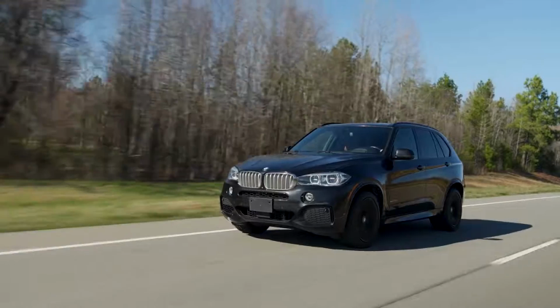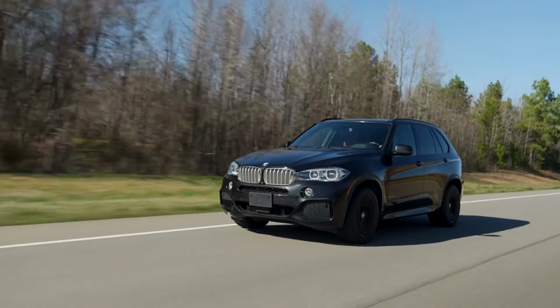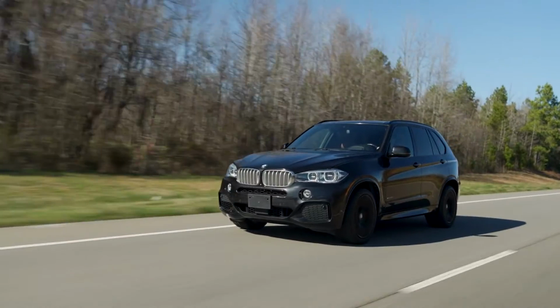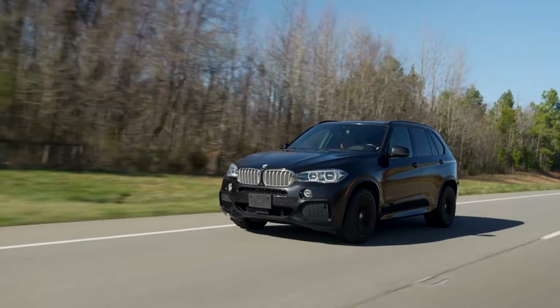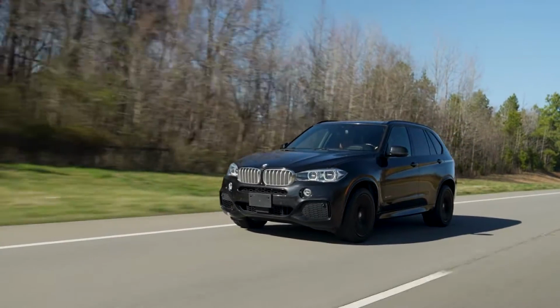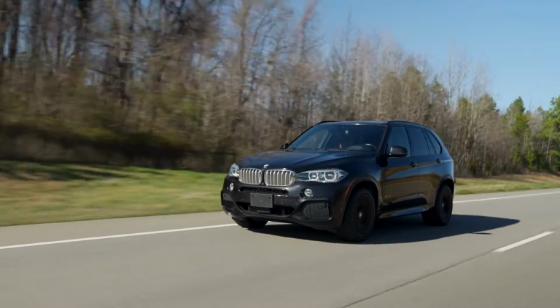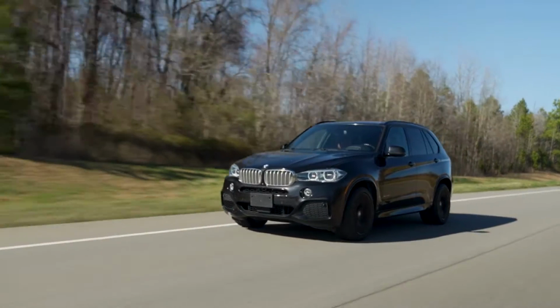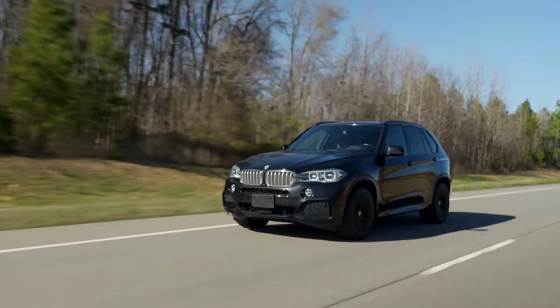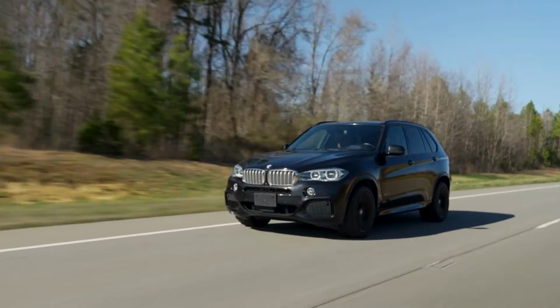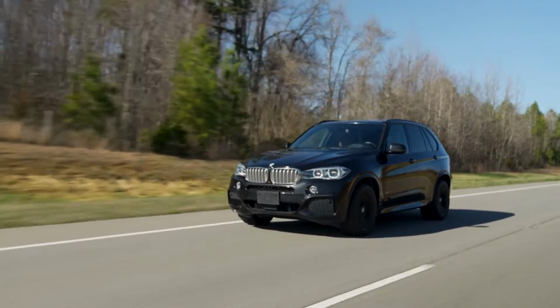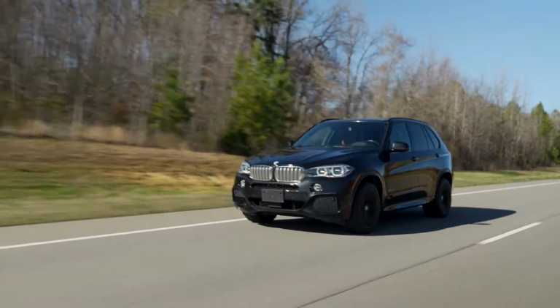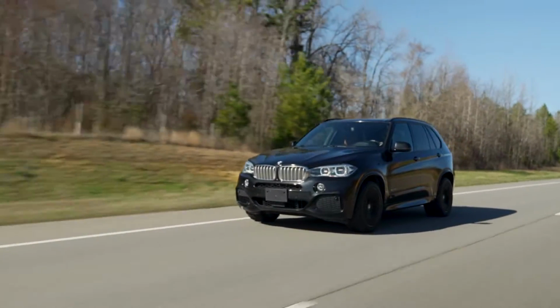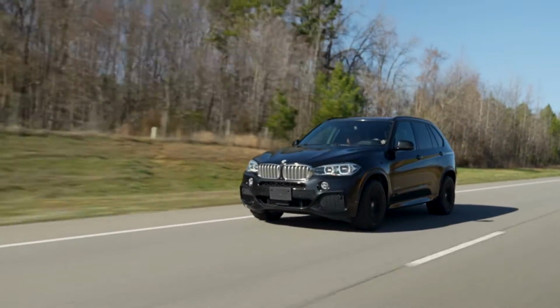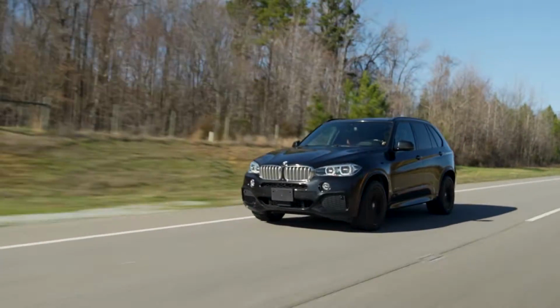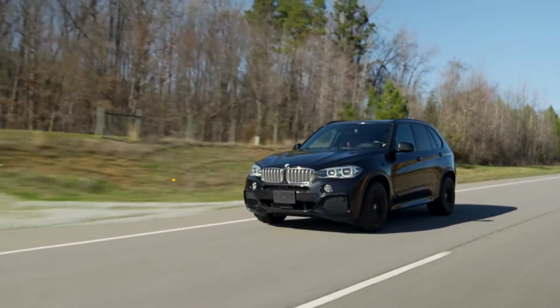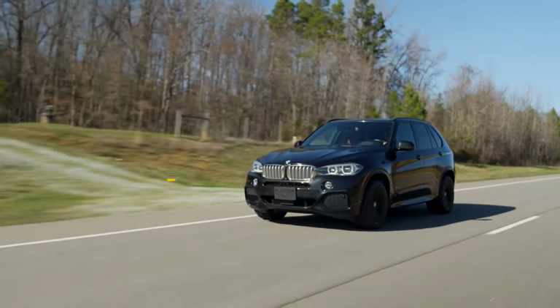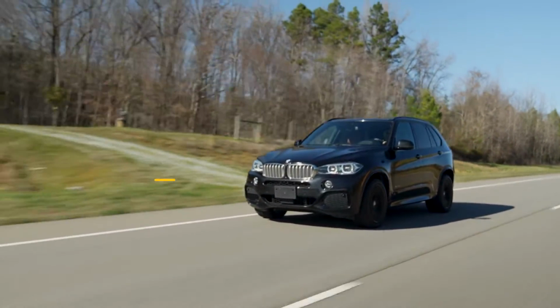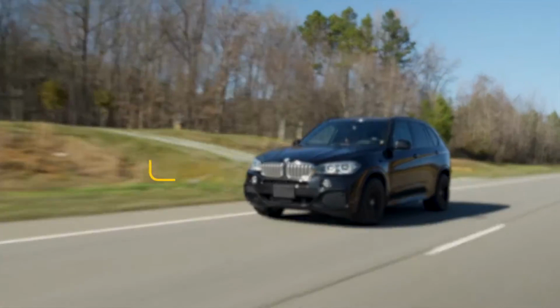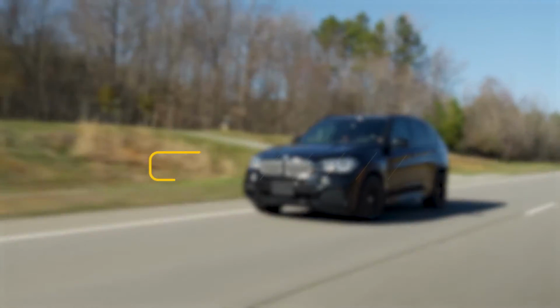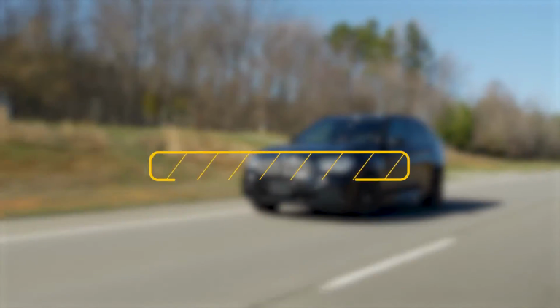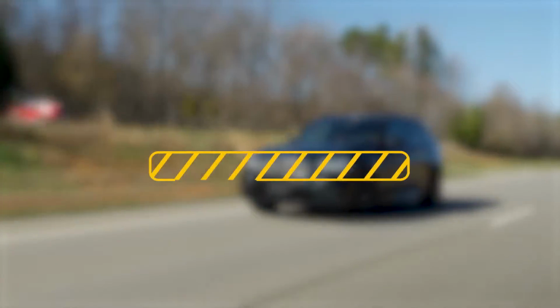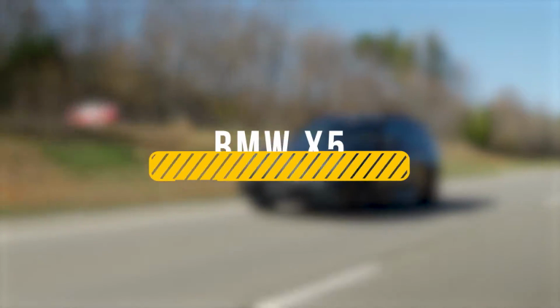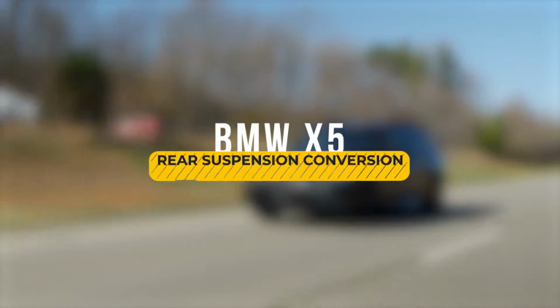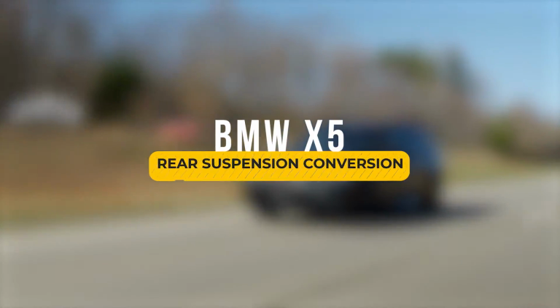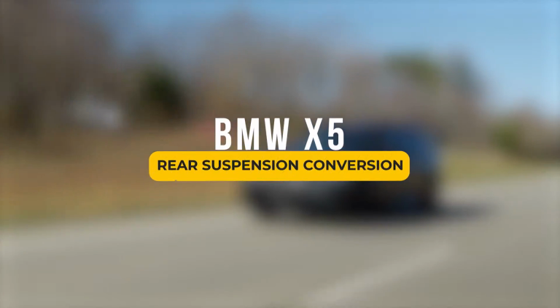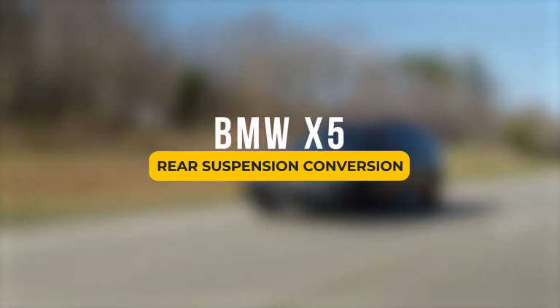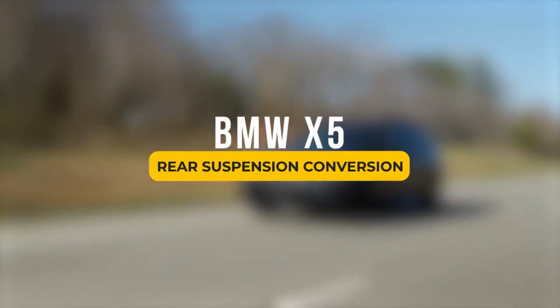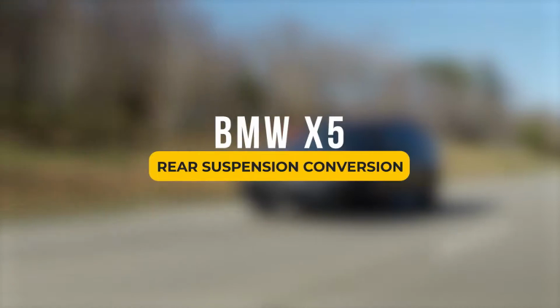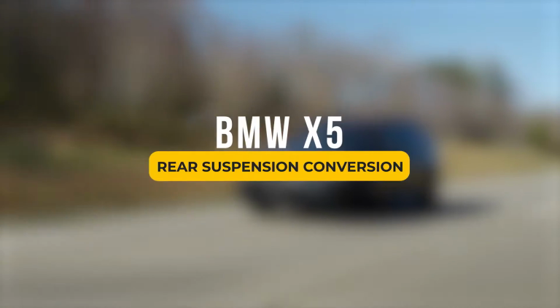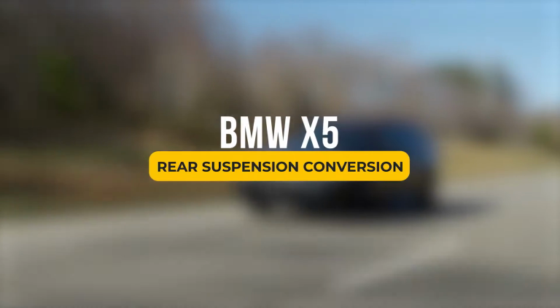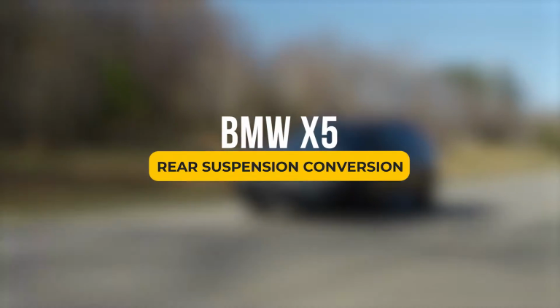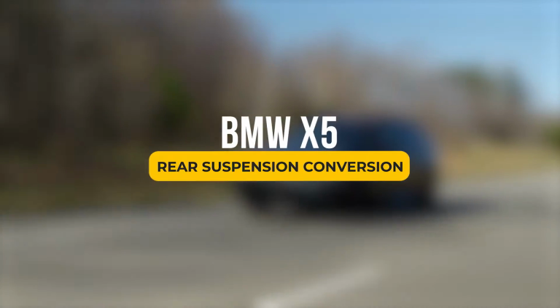Hey, this is Kirk at strutmasters.com. Today we're doing a rear install on a BMW X5.